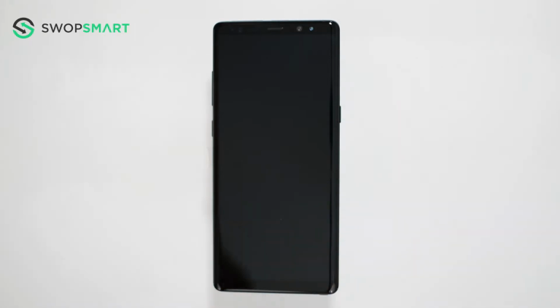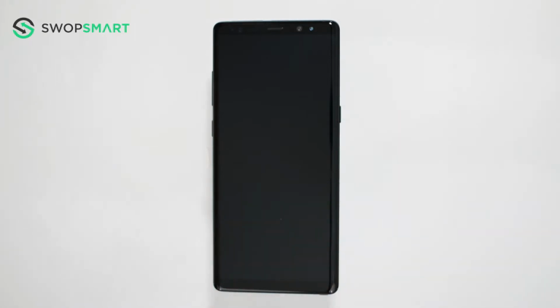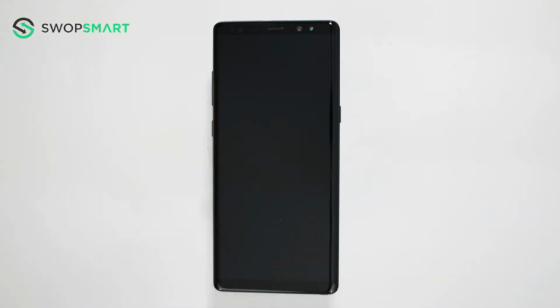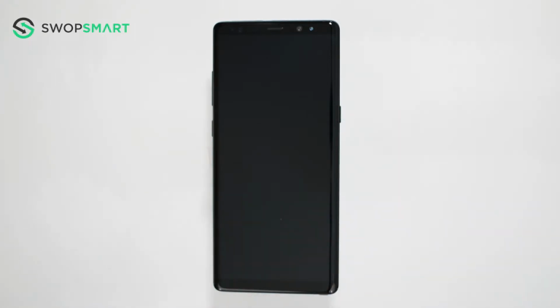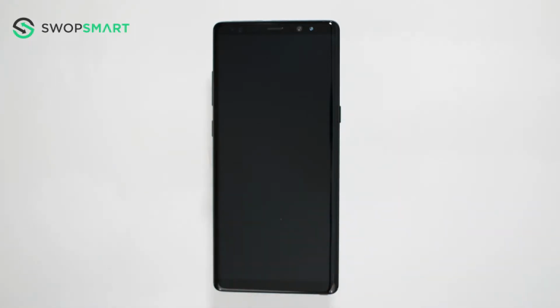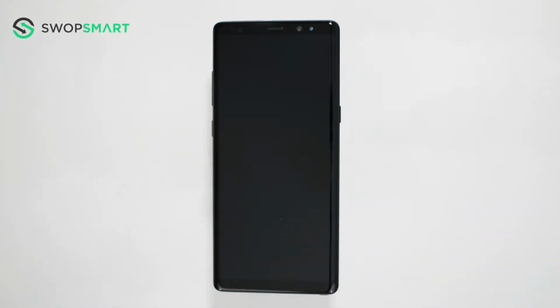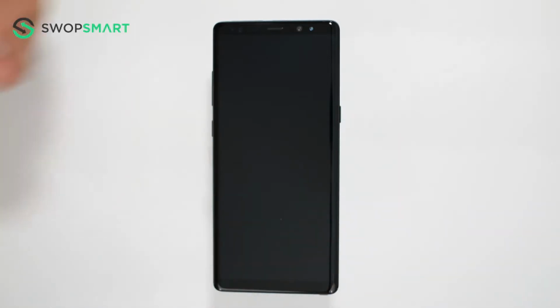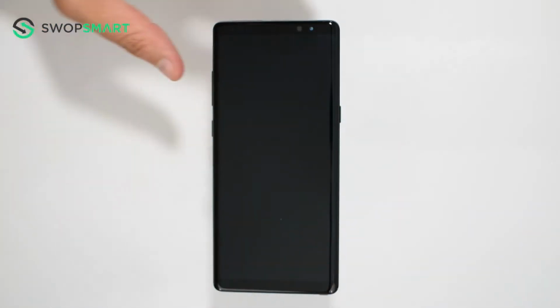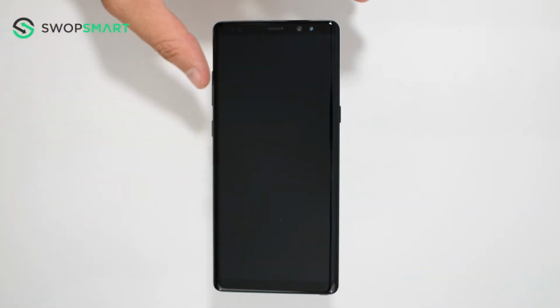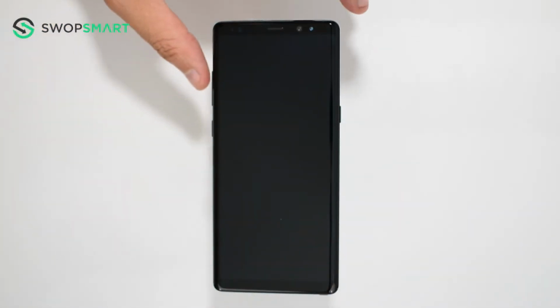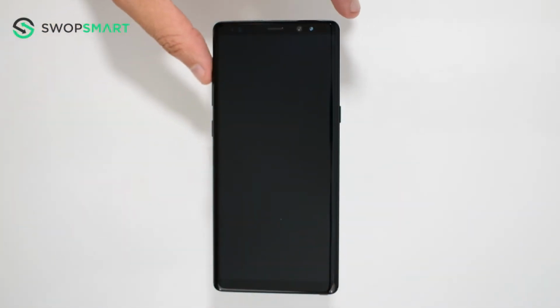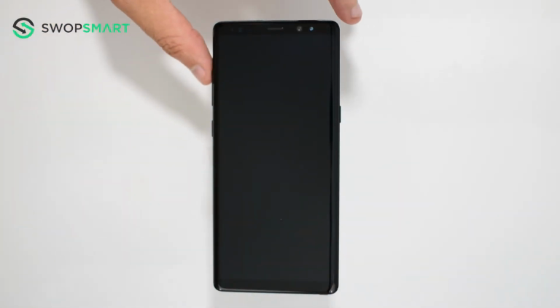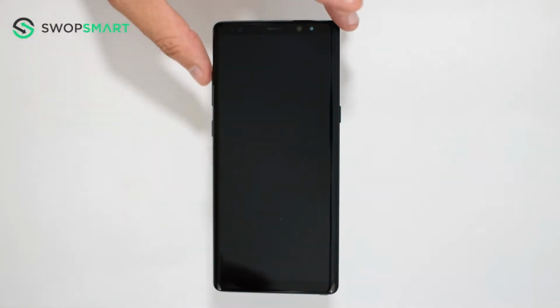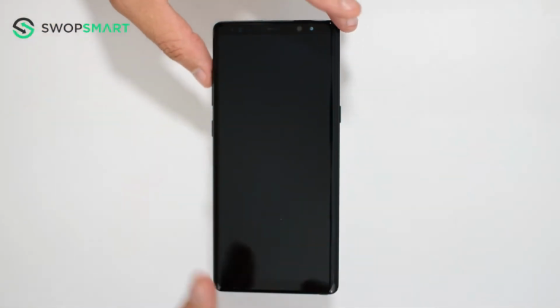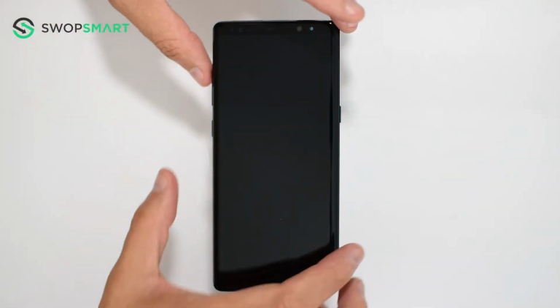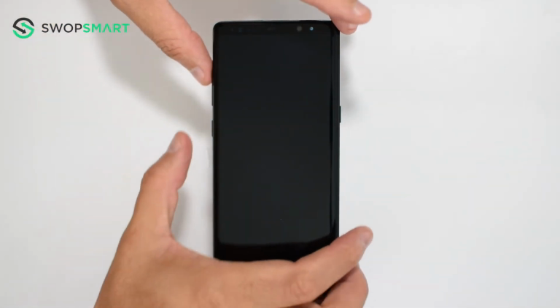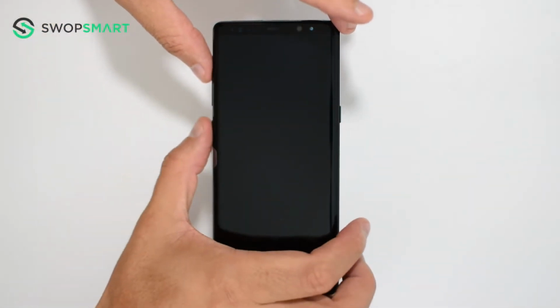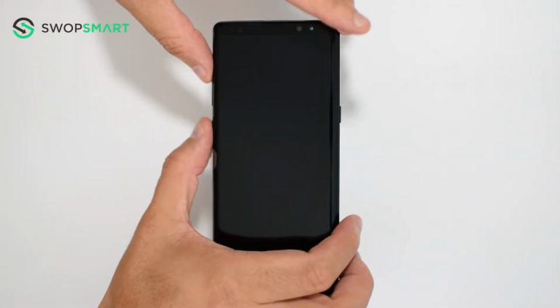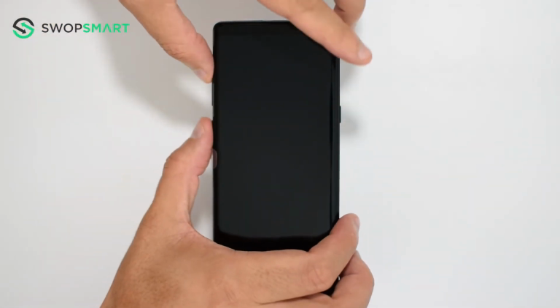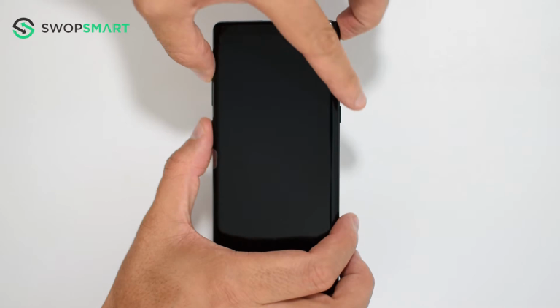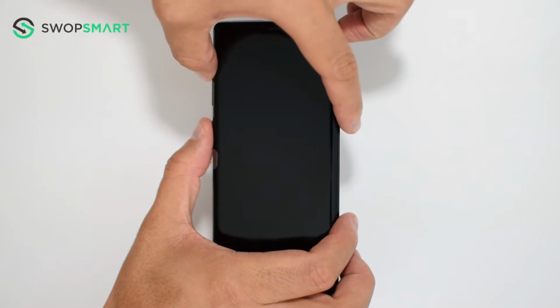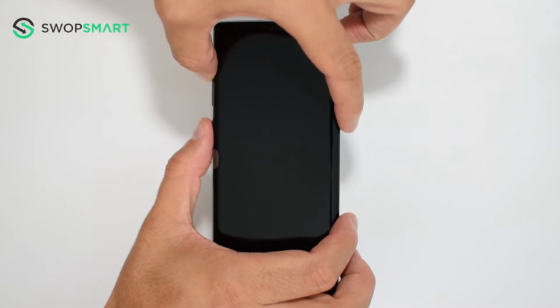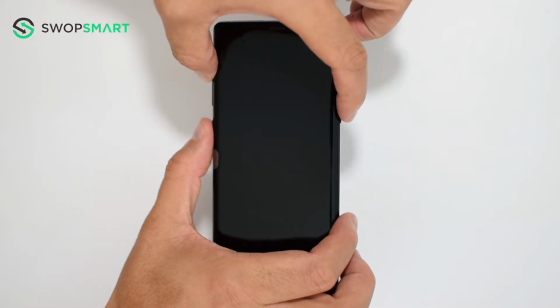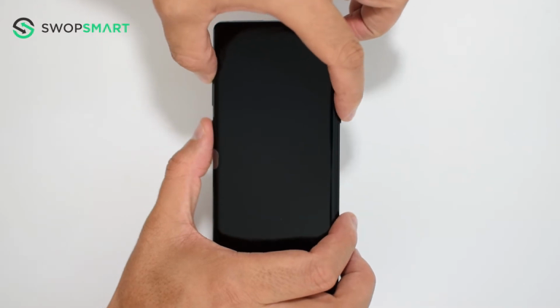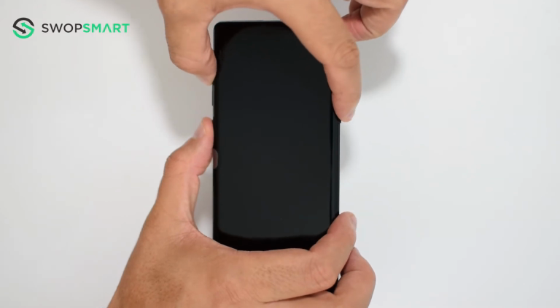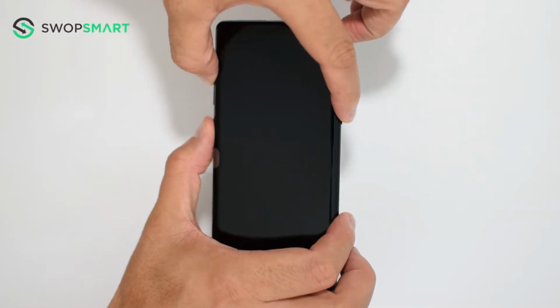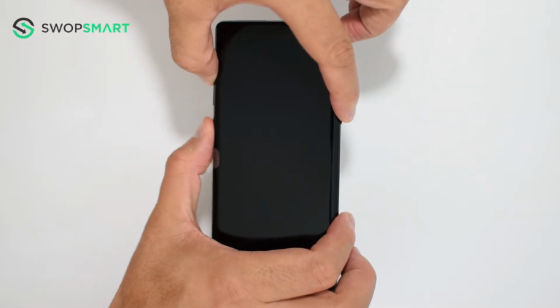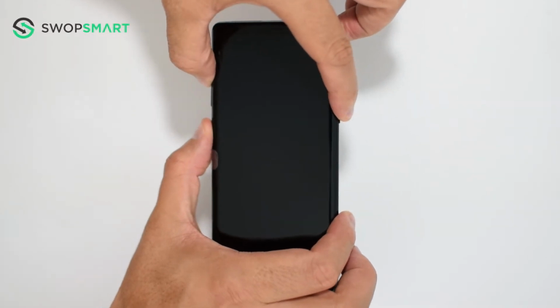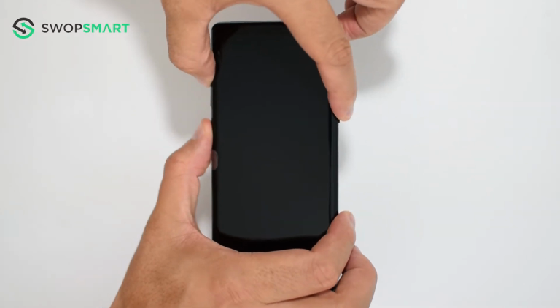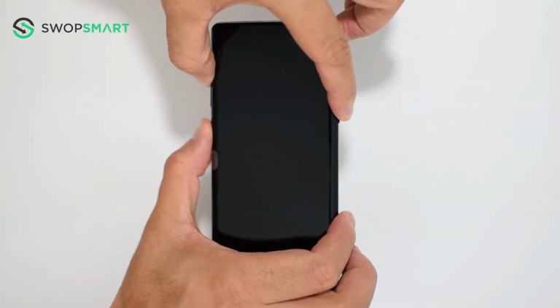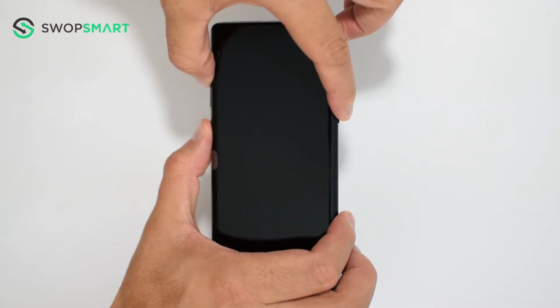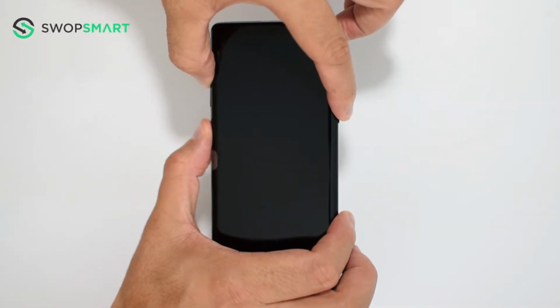First, hold the volume up button, now the Bixby button, and finally the power button, until the Samsung logo appears.